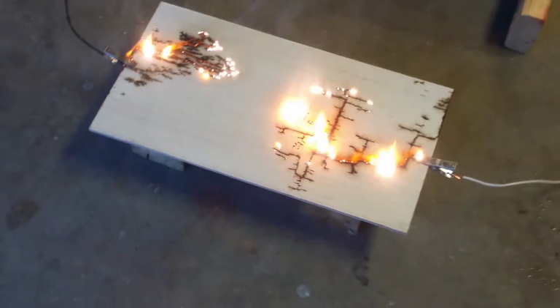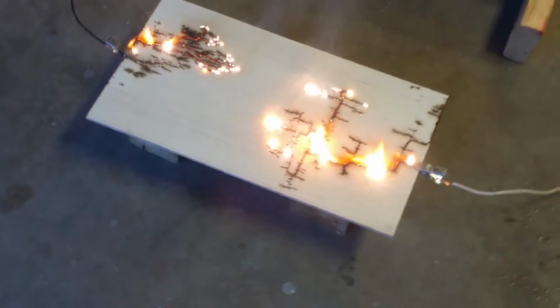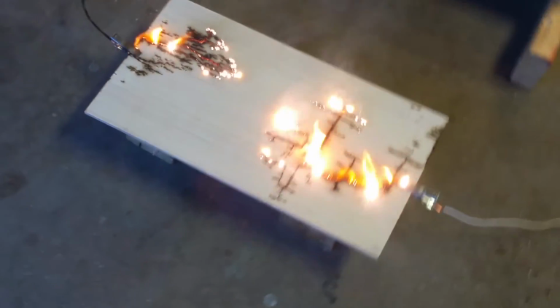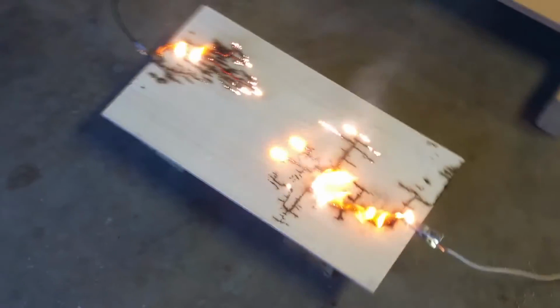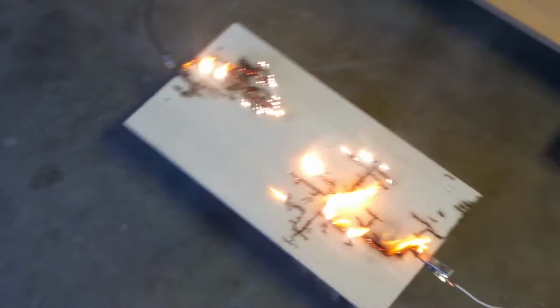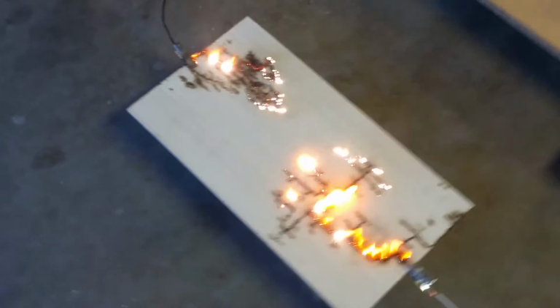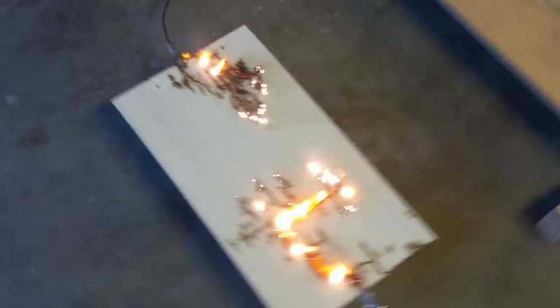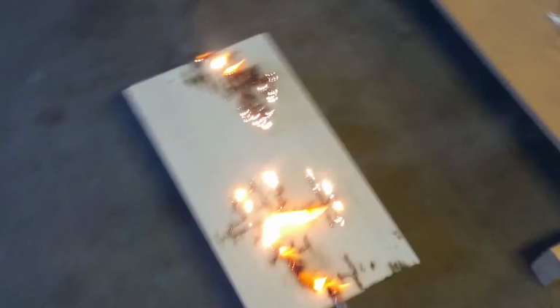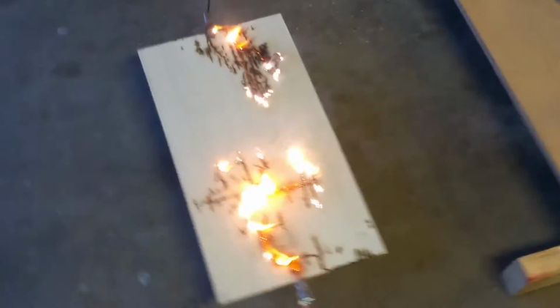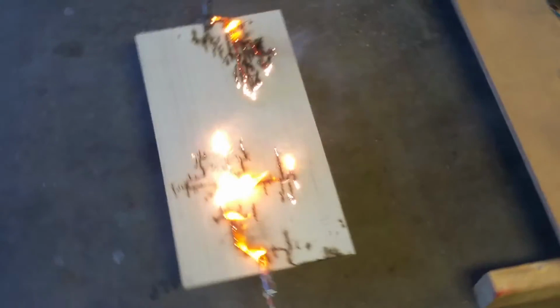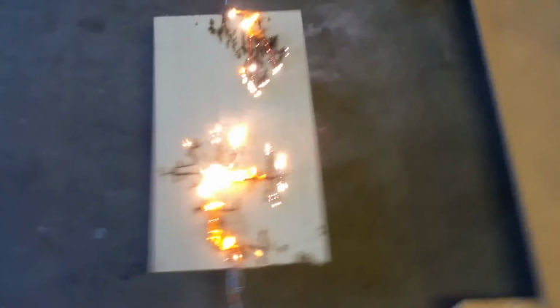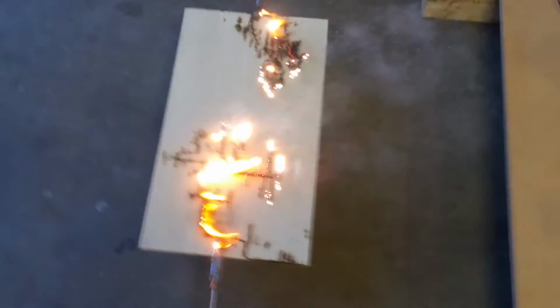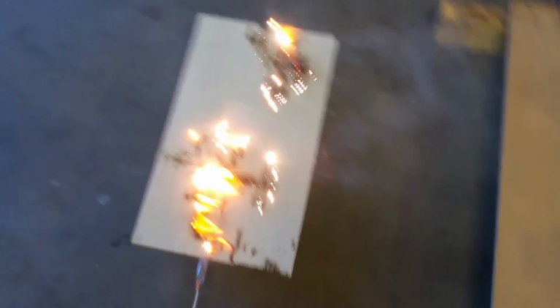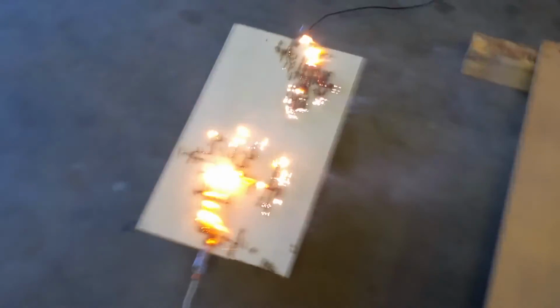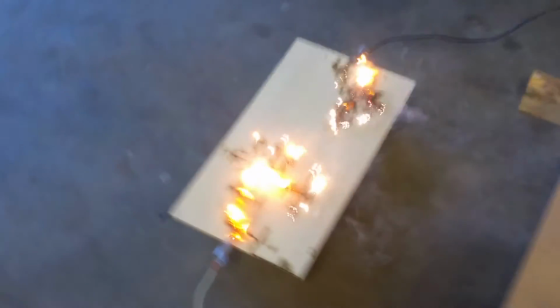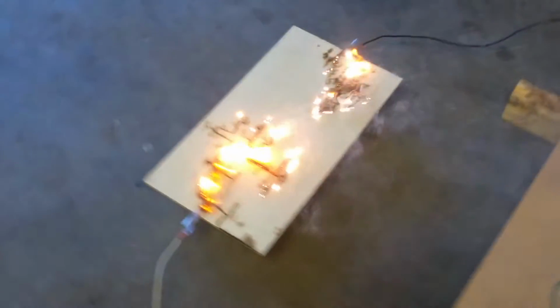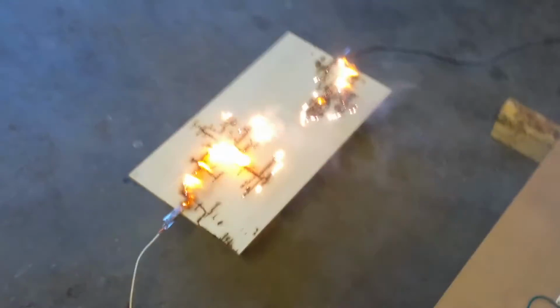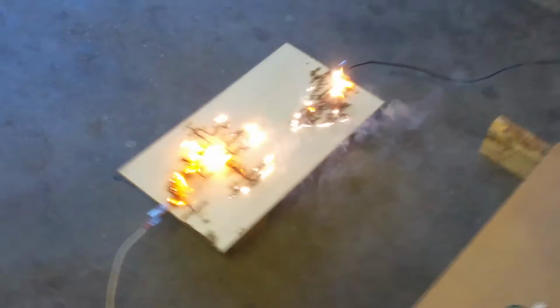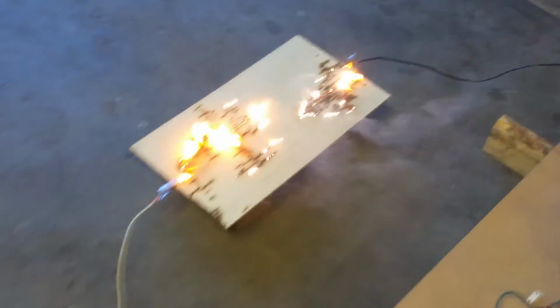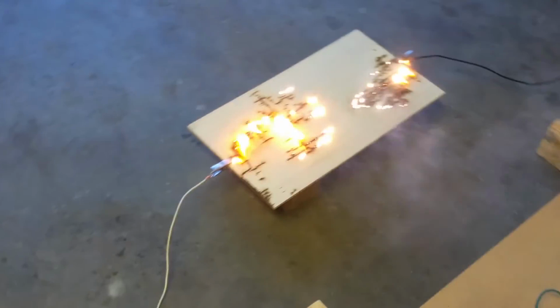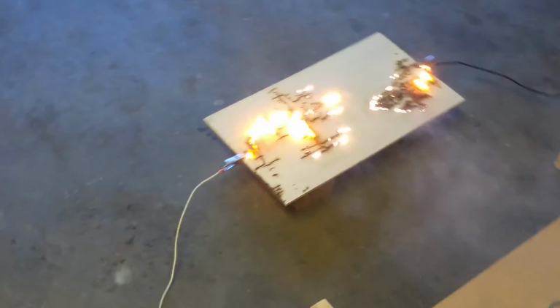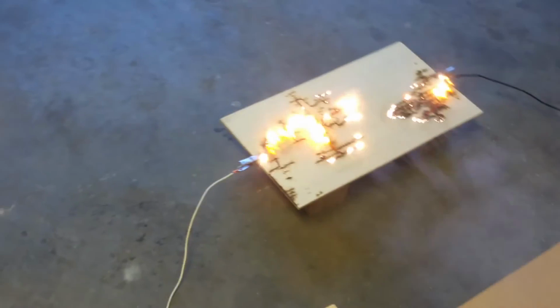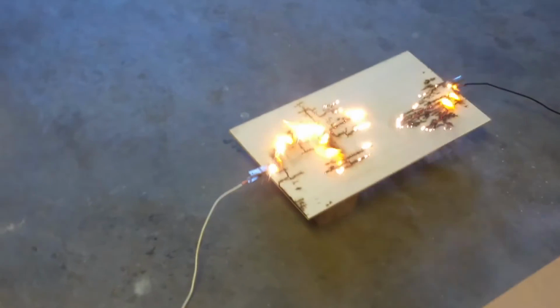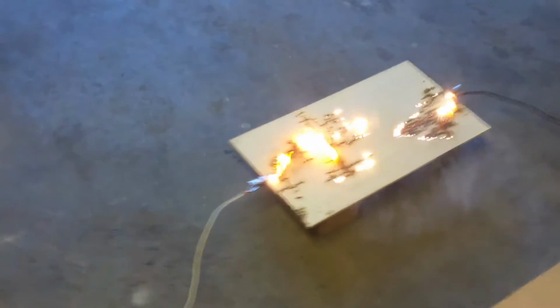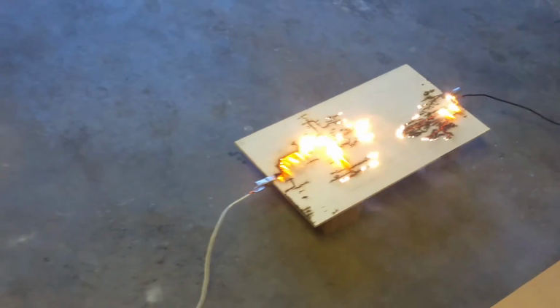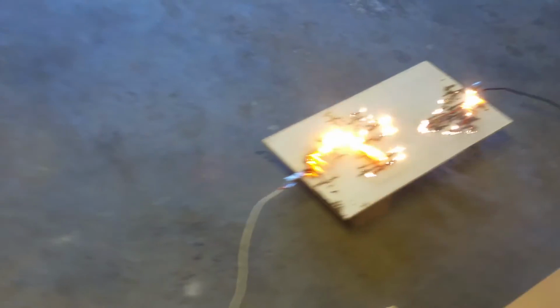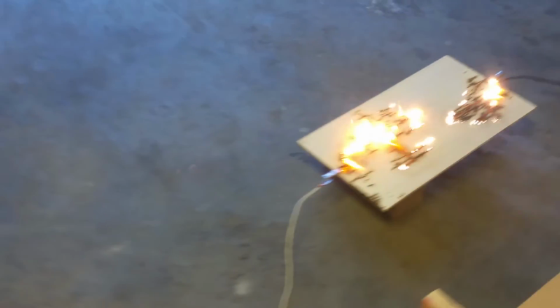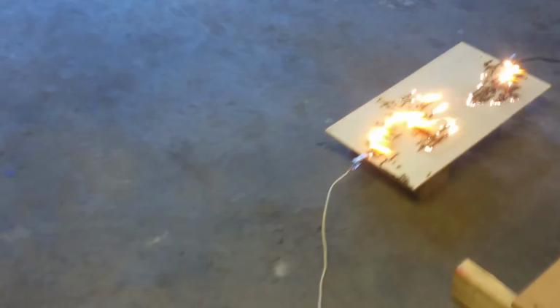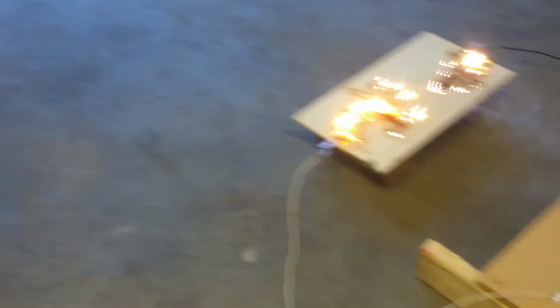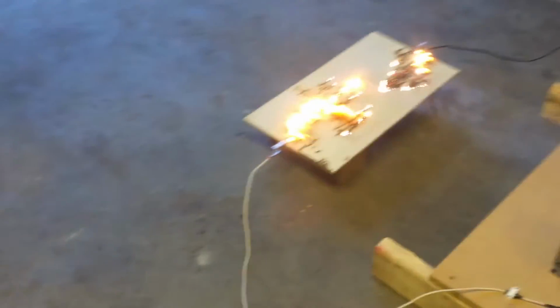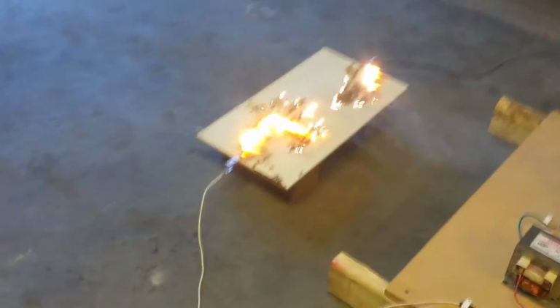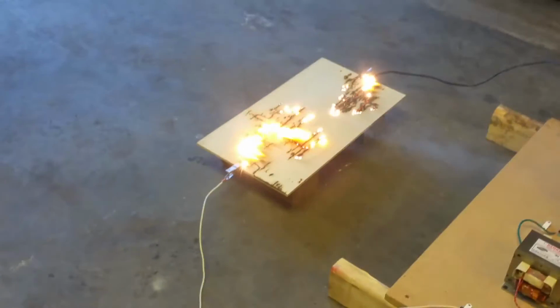What I have to watch for is here — when it meets in the middle, I have to unplug it.